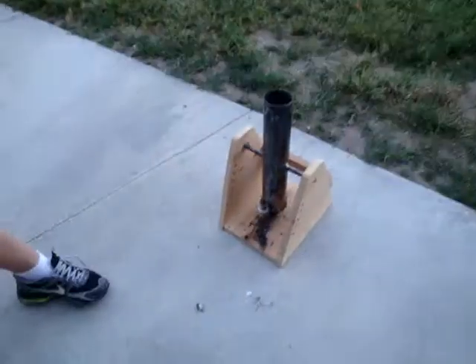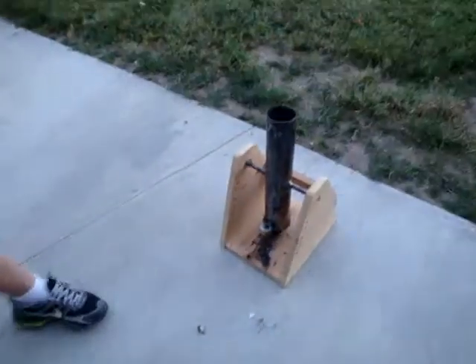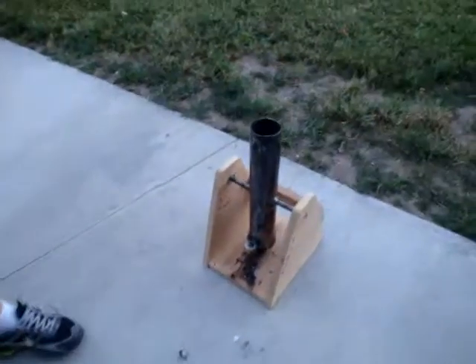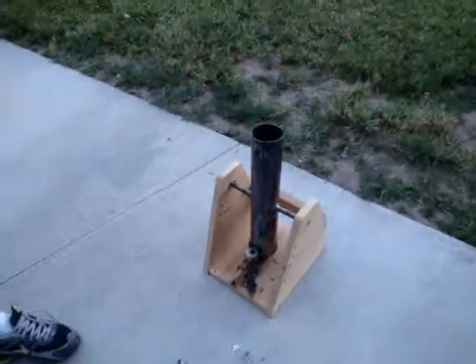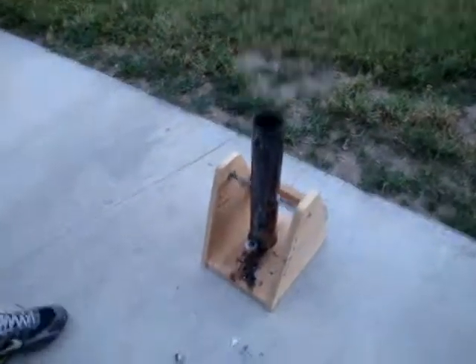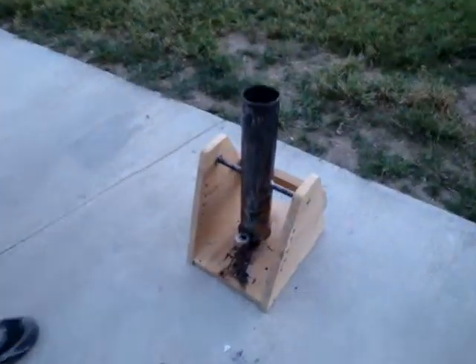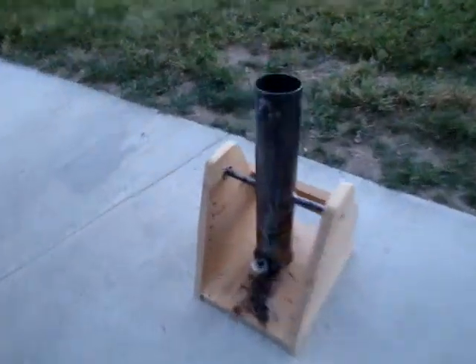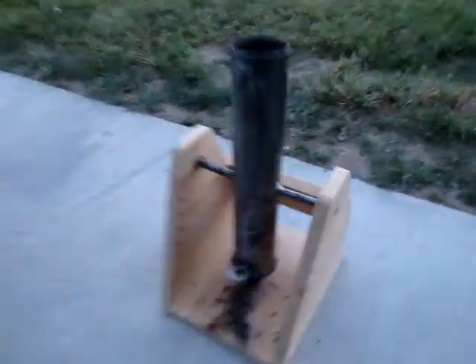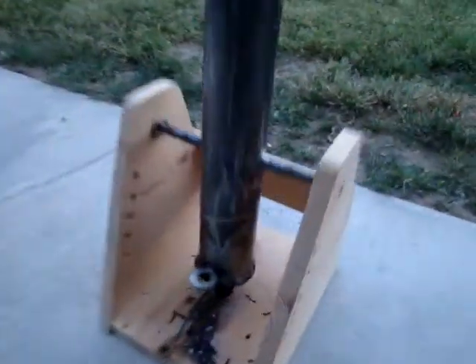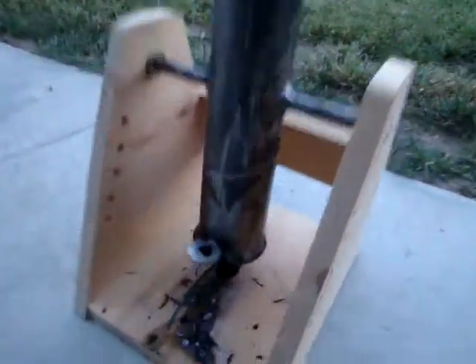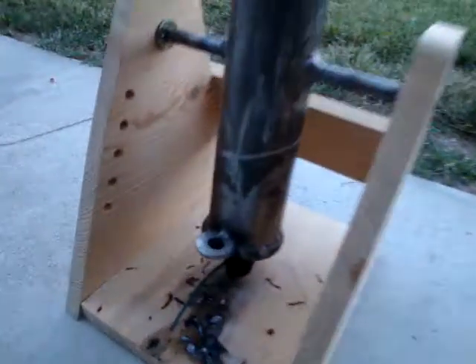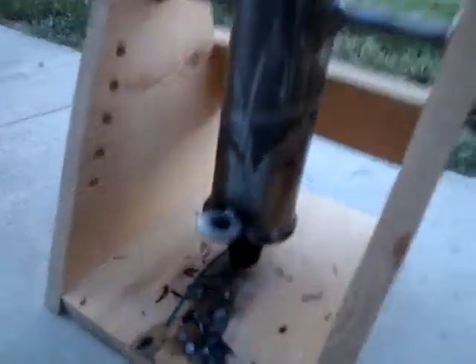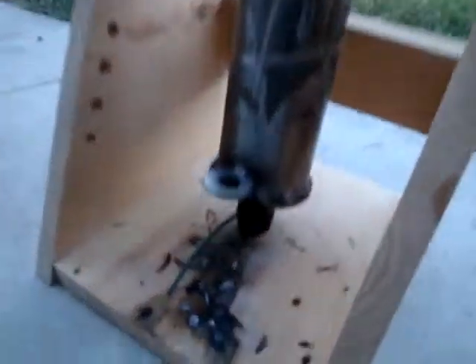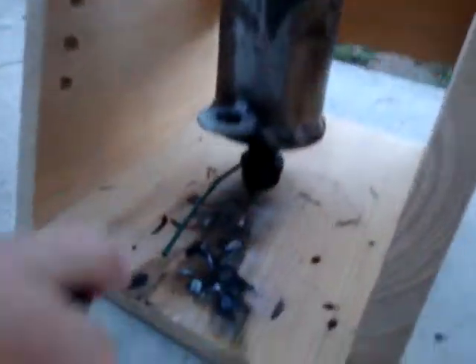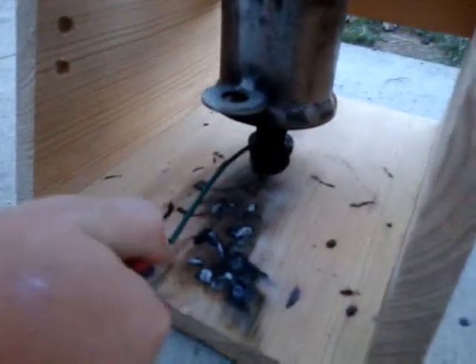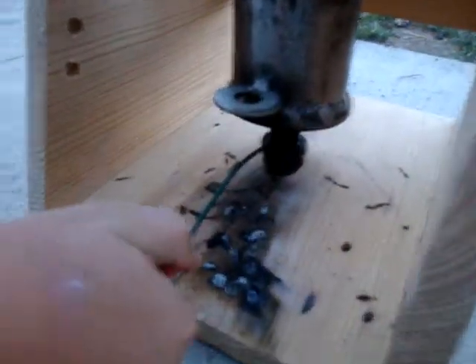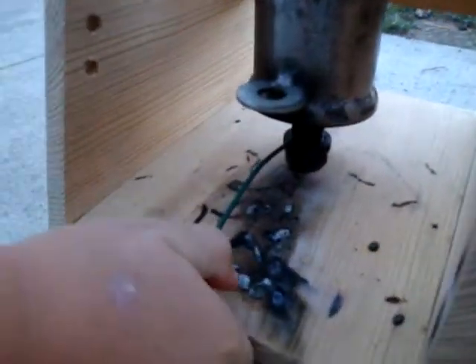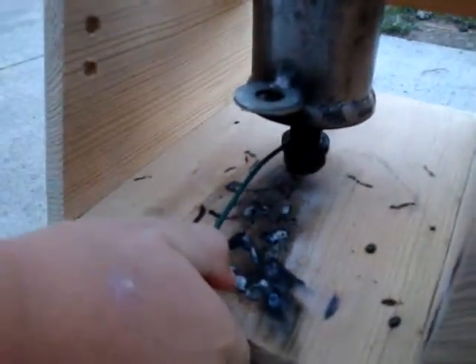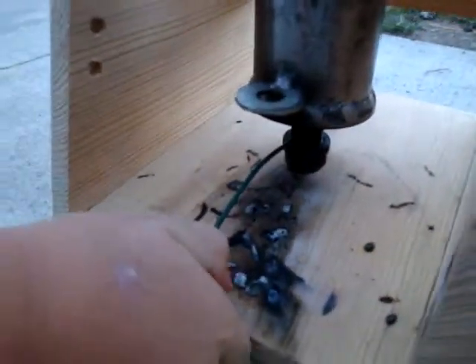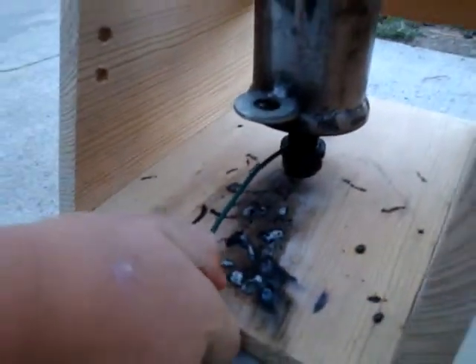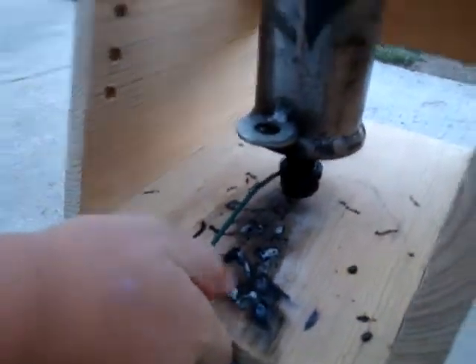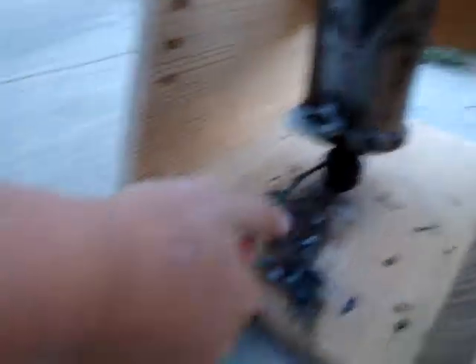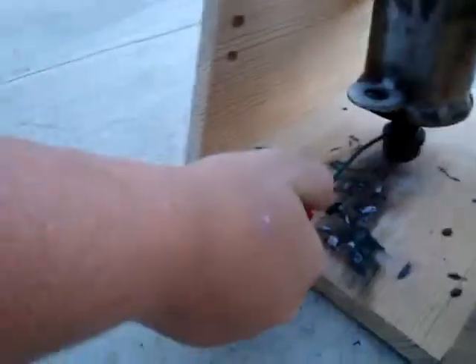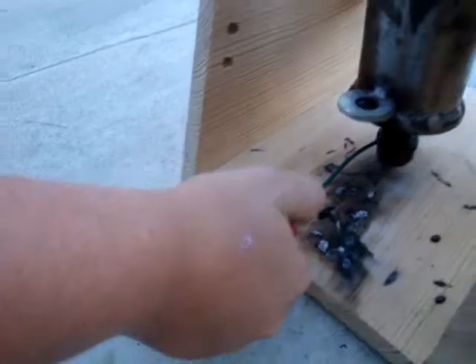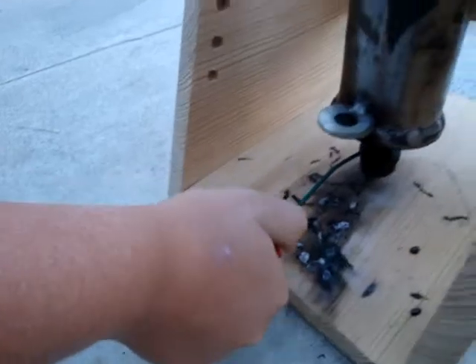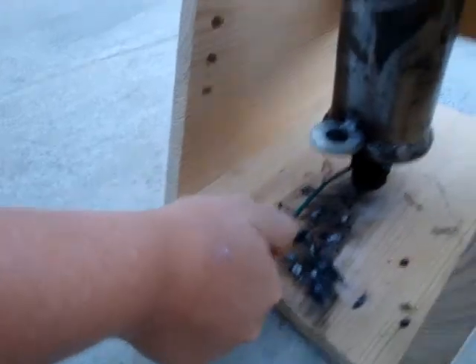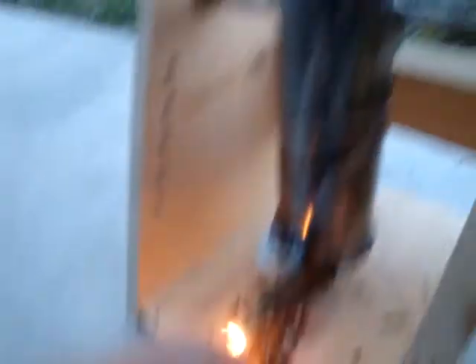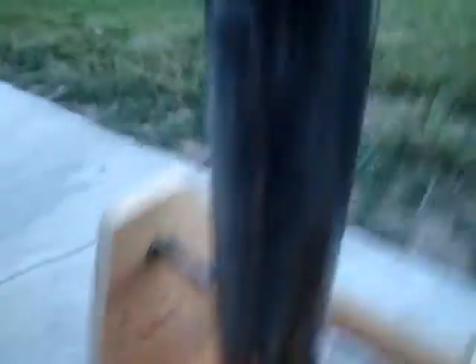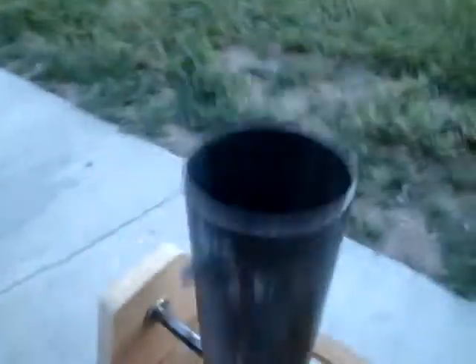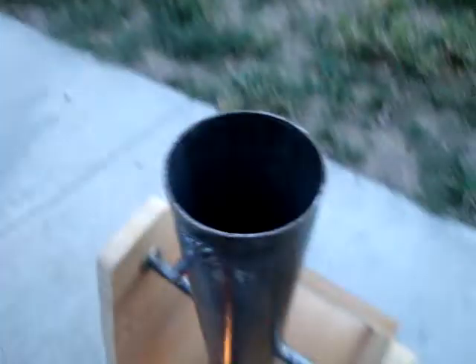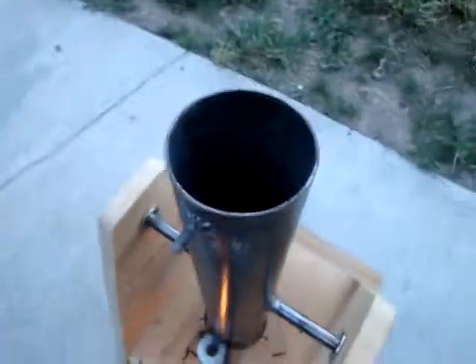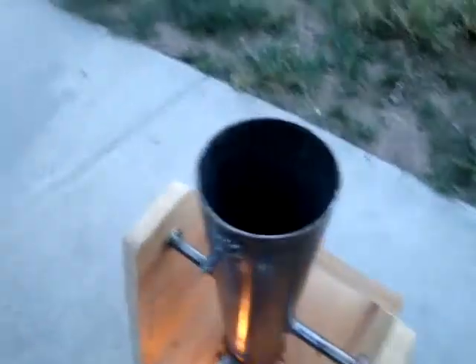Alright, this is a tennis ball cannon. It's got black powder in the bottom, a fuse, and a tennis ball.